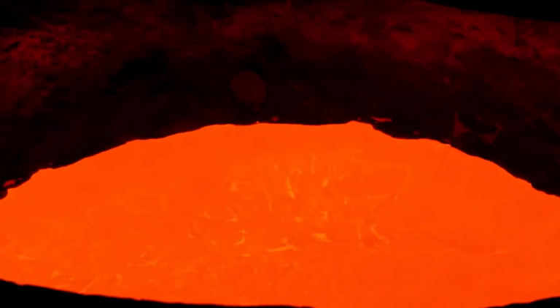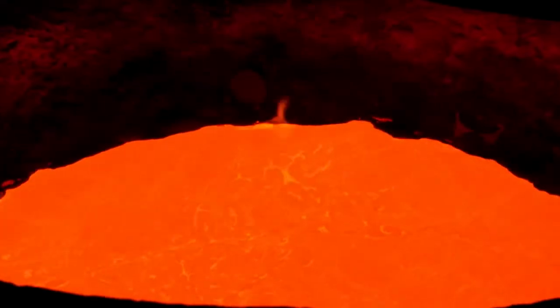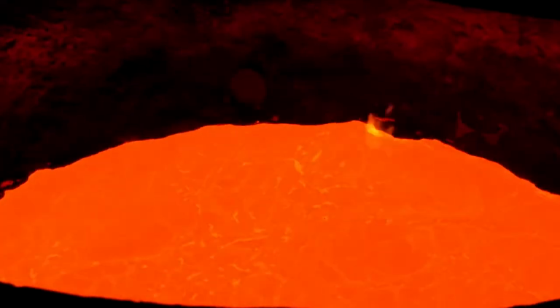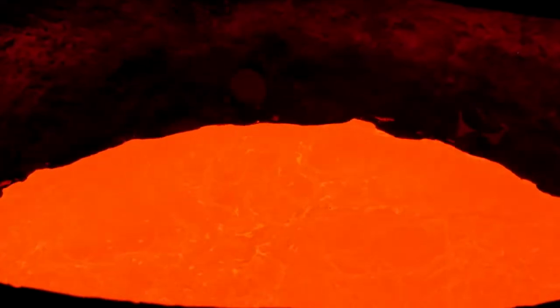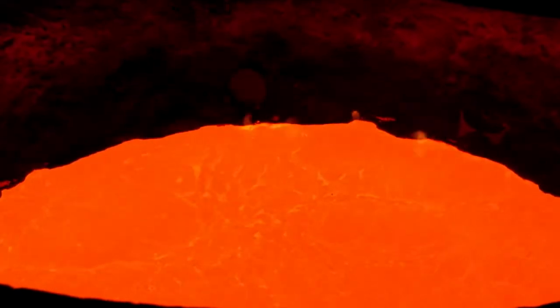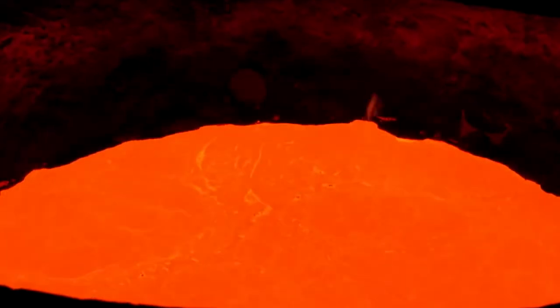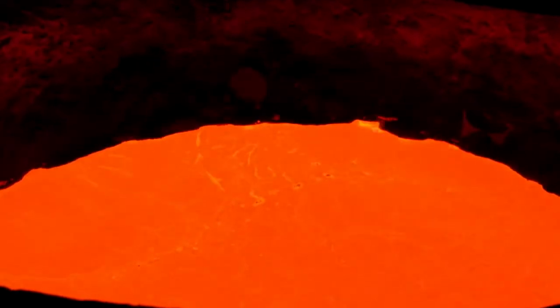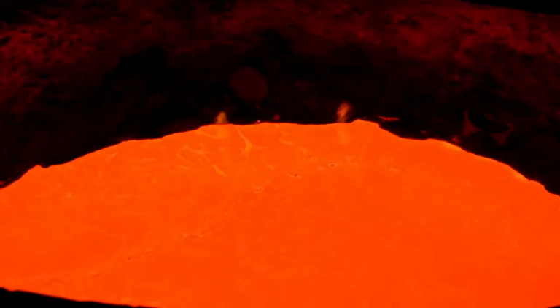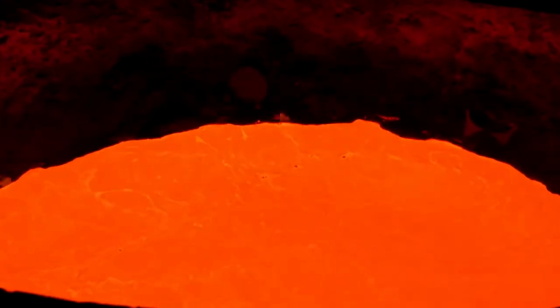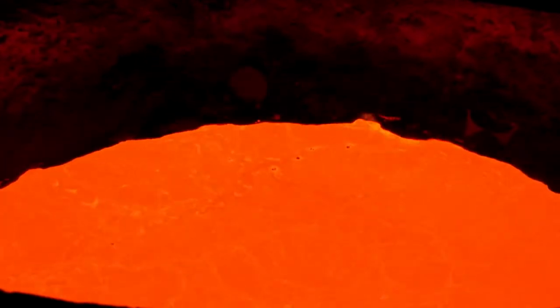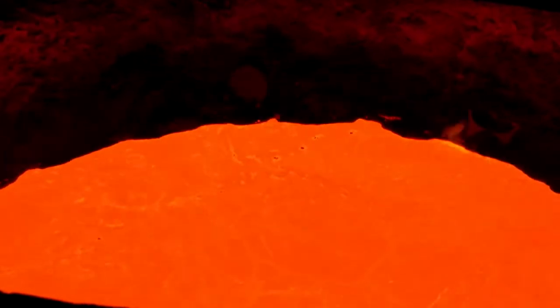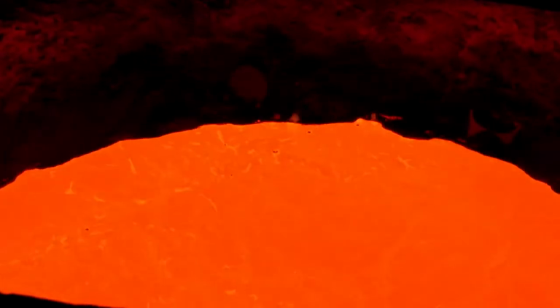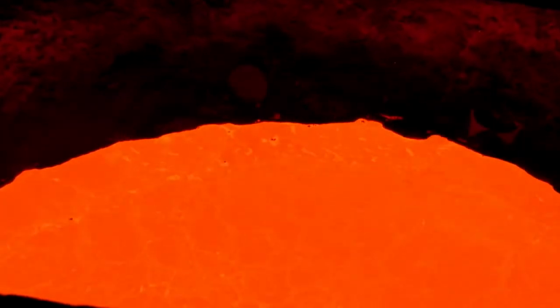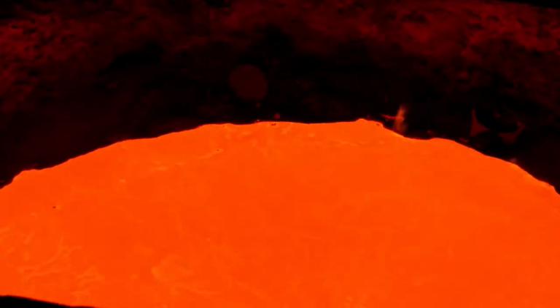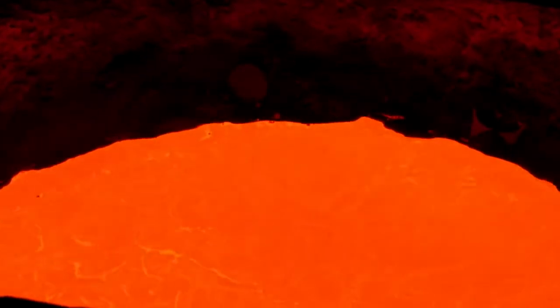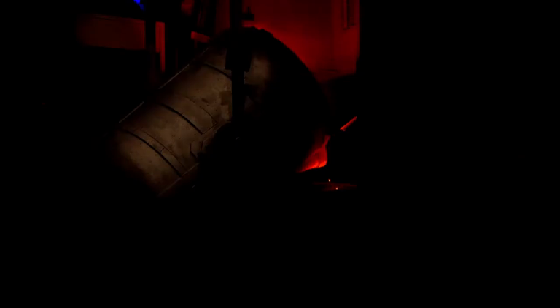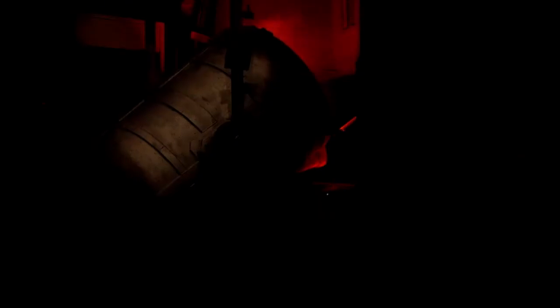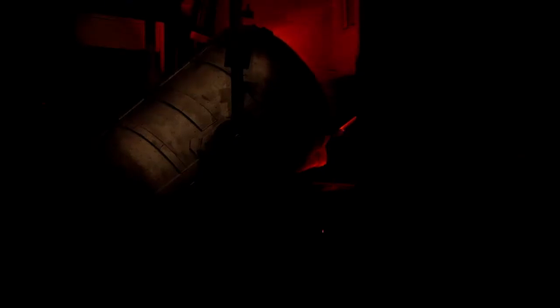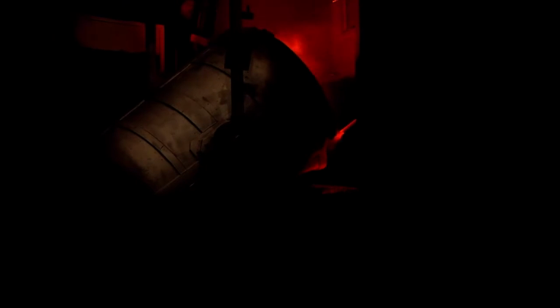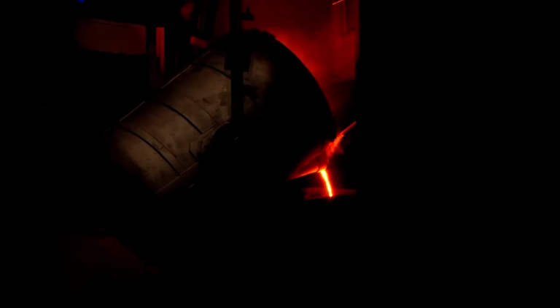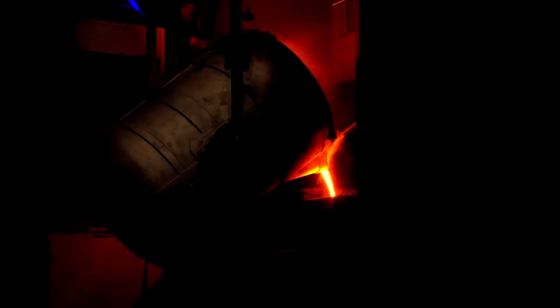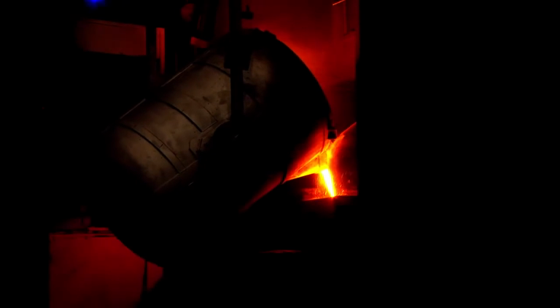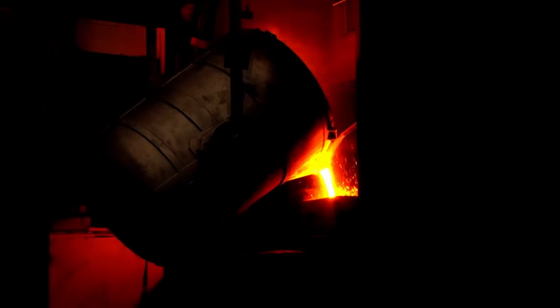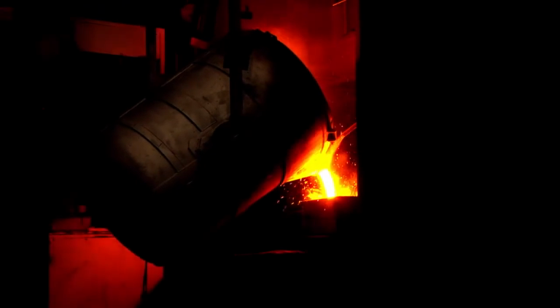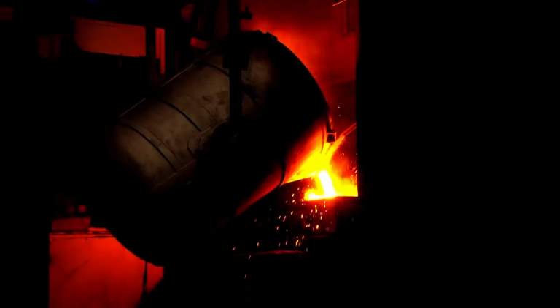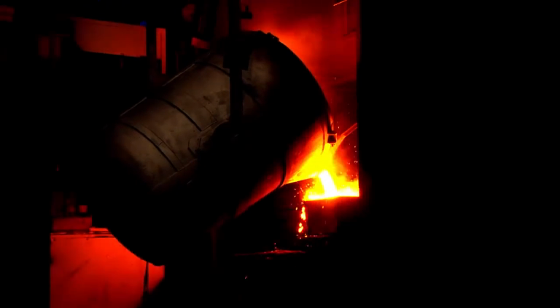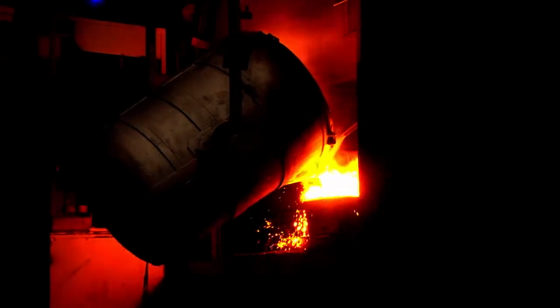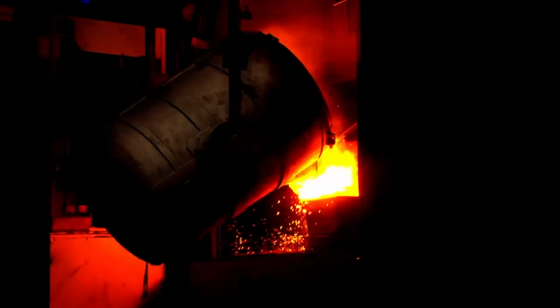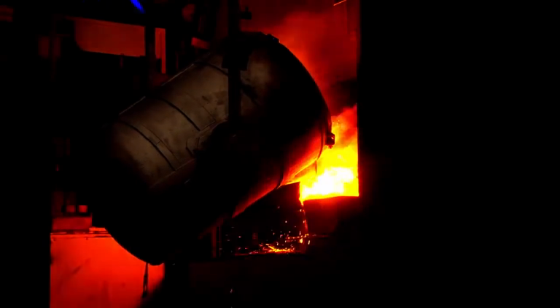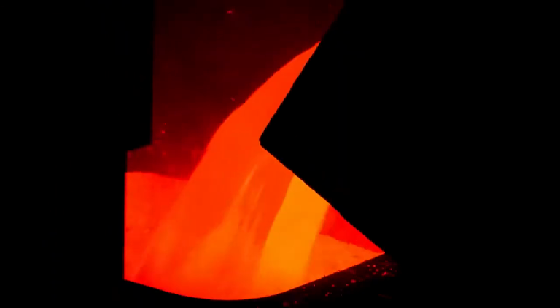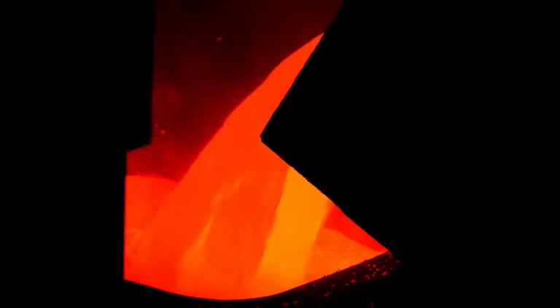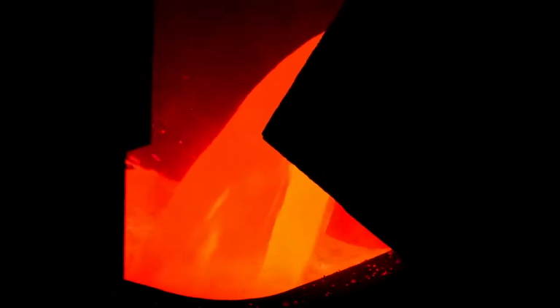Casting is the process whereby metal that is melted at a high temperature is poured into a mold to produce various products.